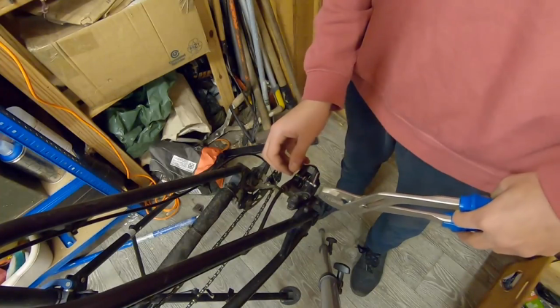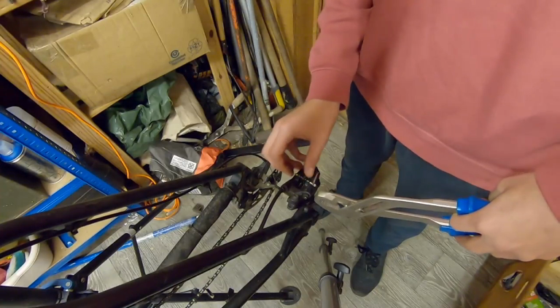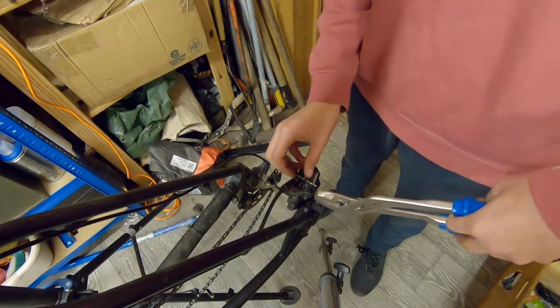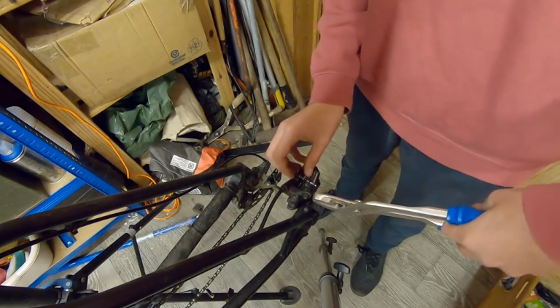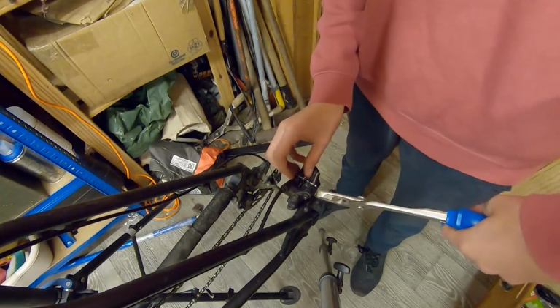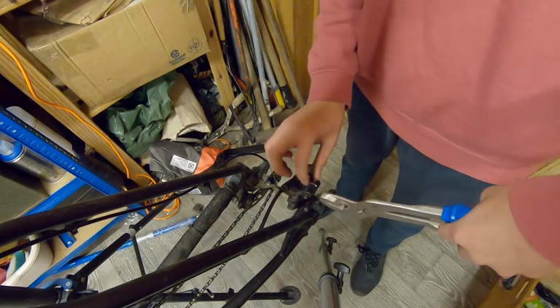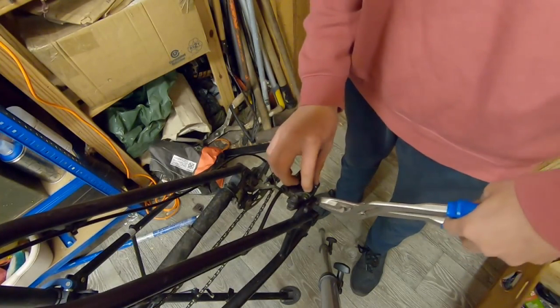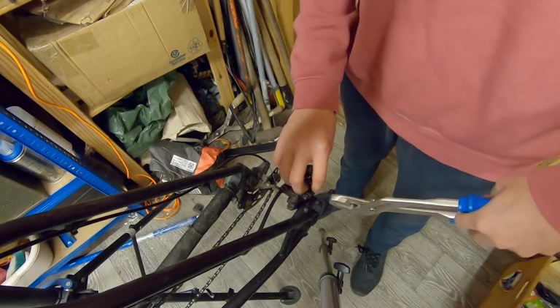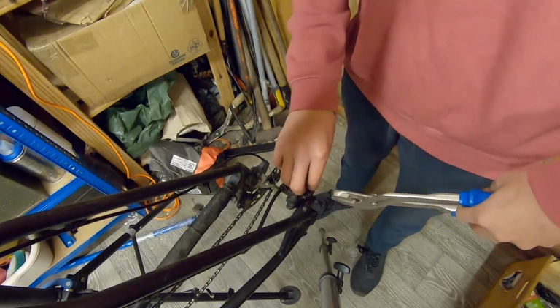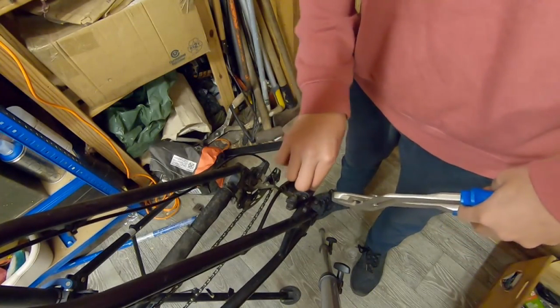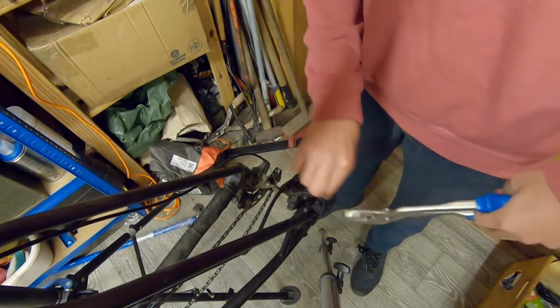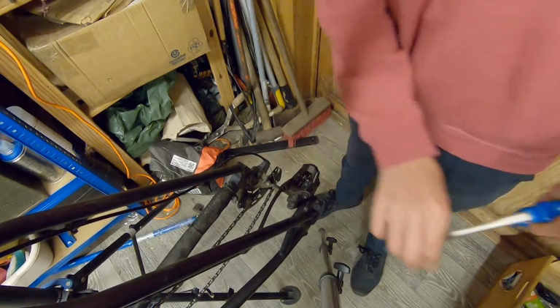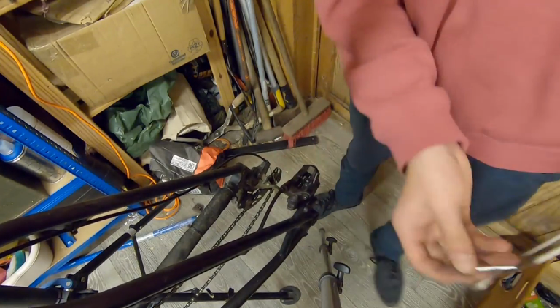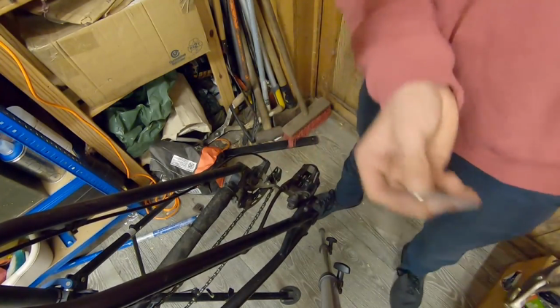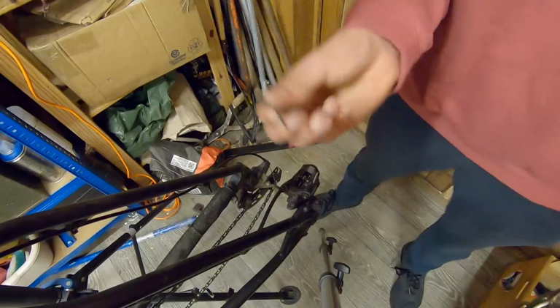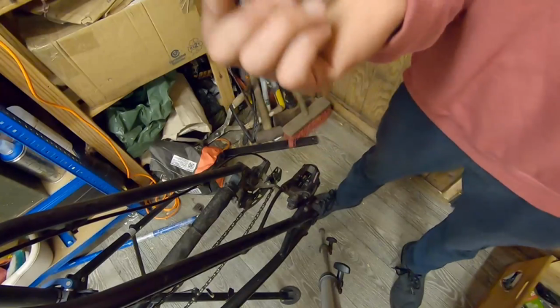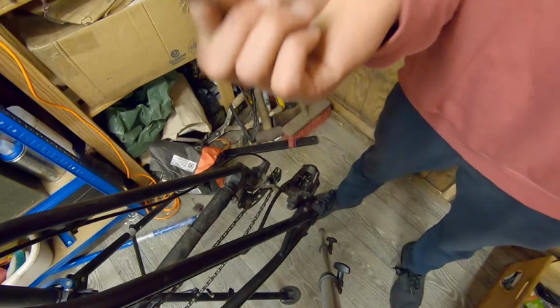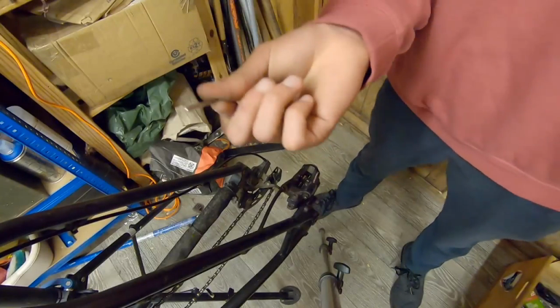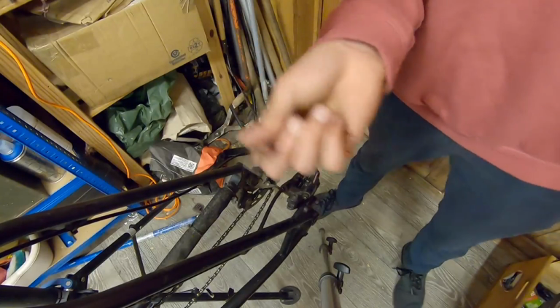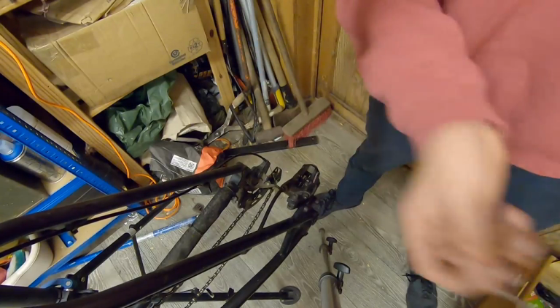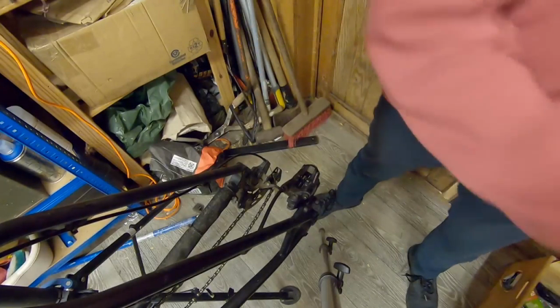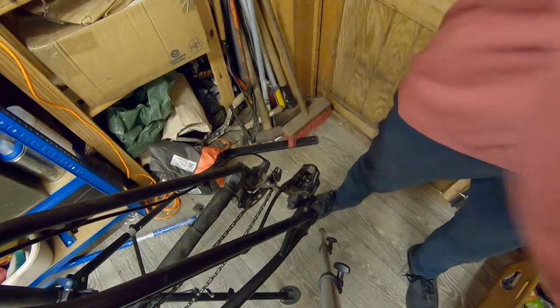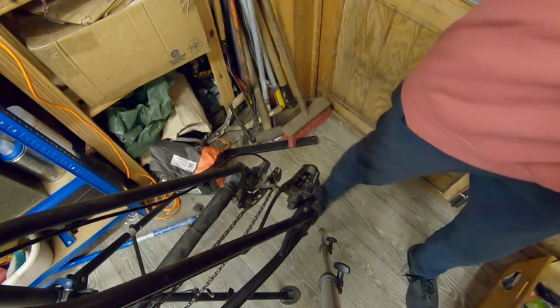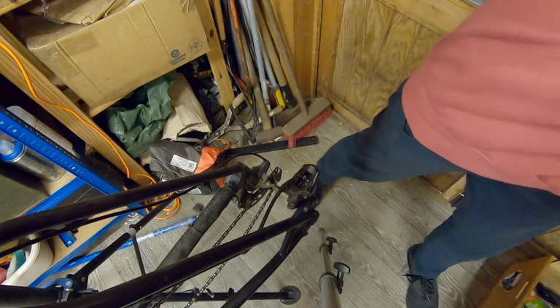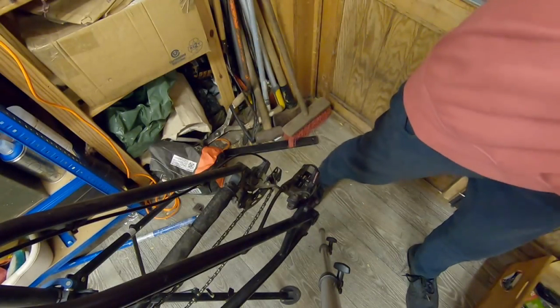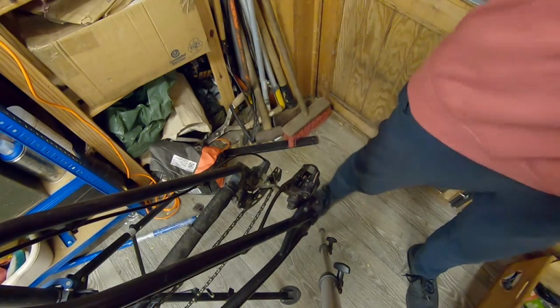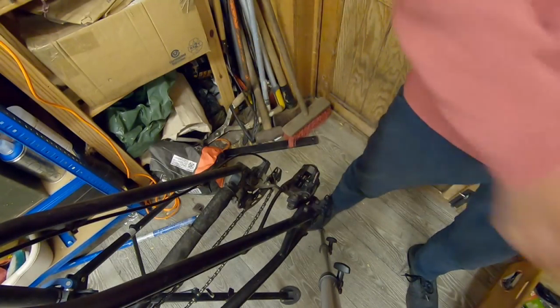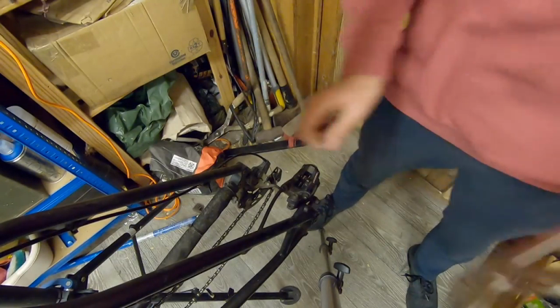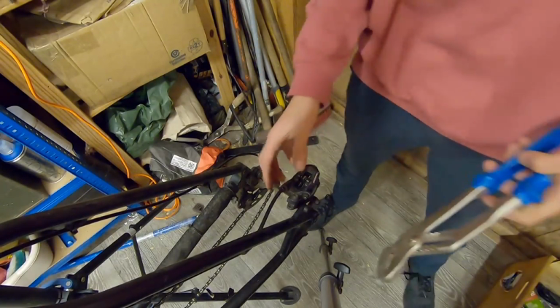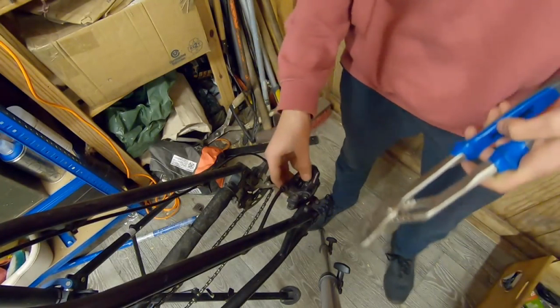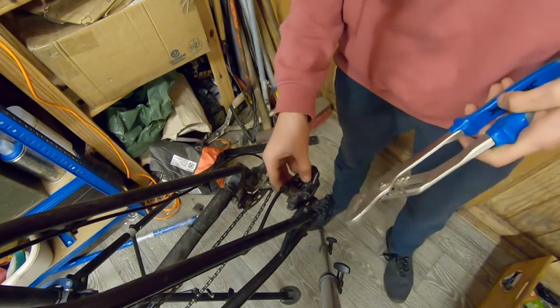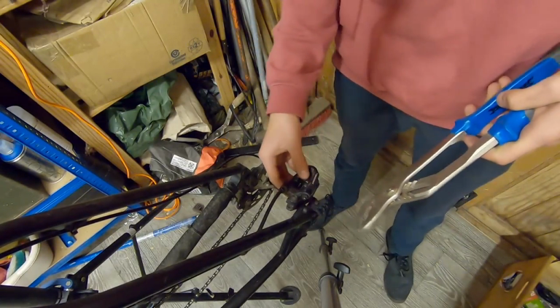Alright, so you just want to take off the pads — remove the pin first, then remove the pads.